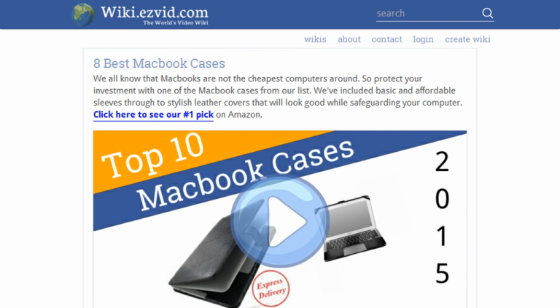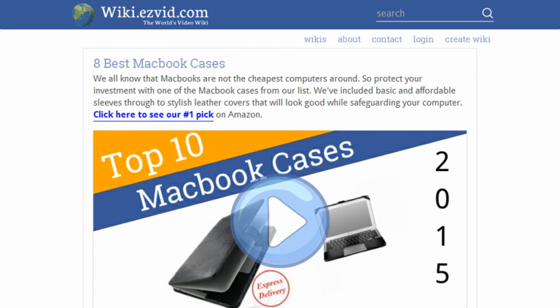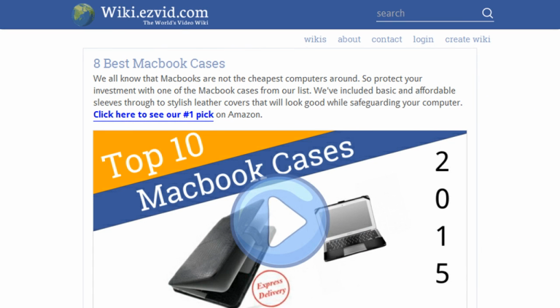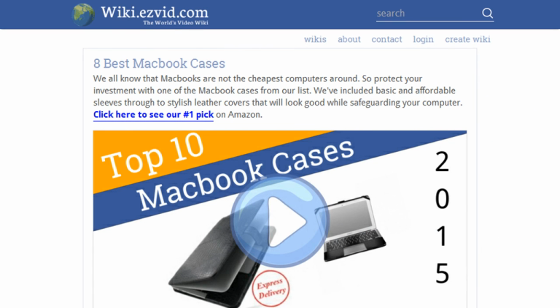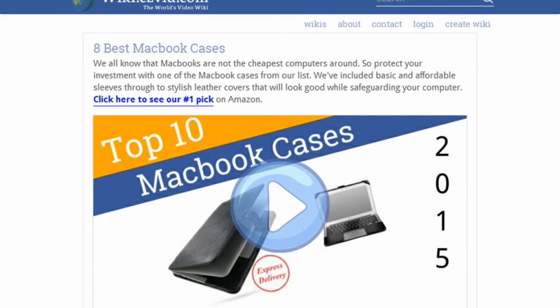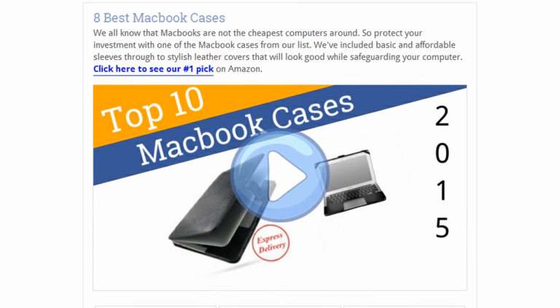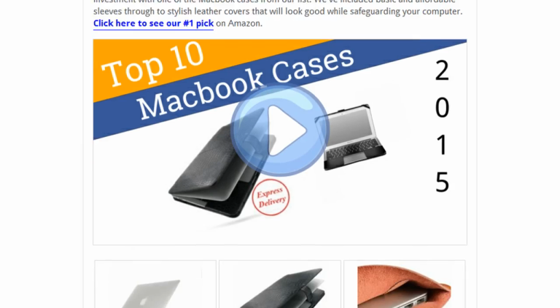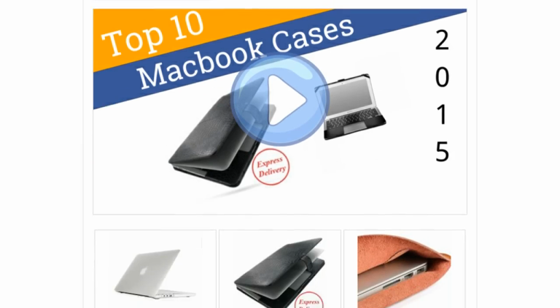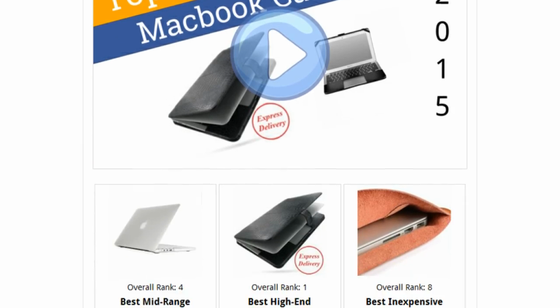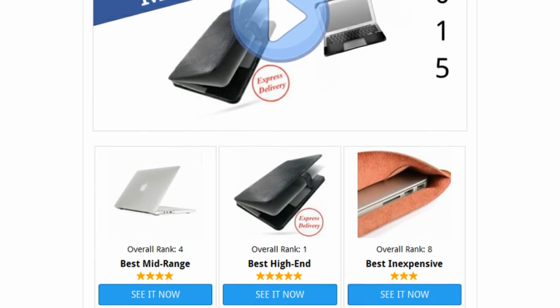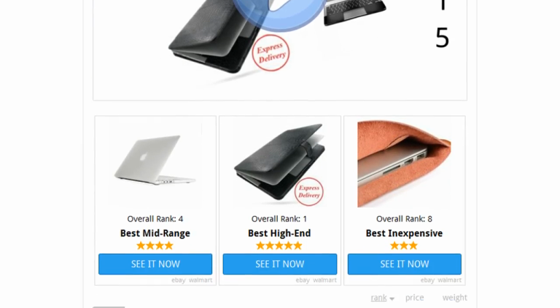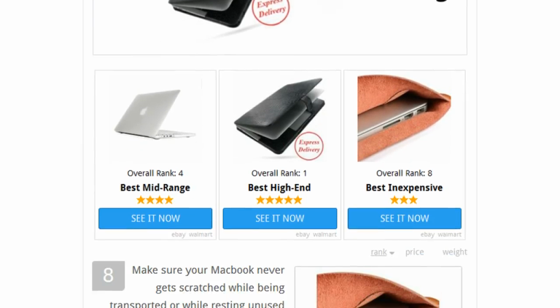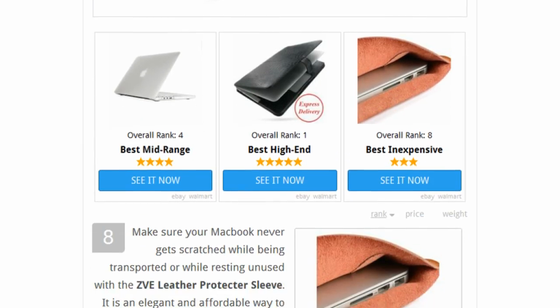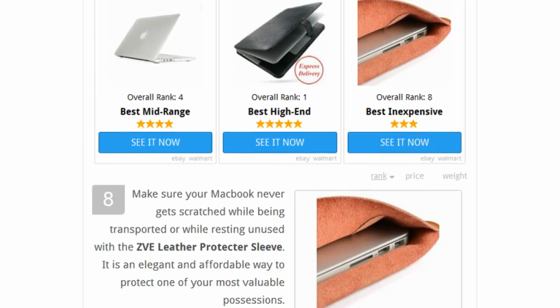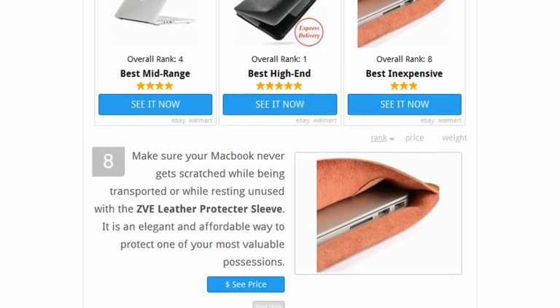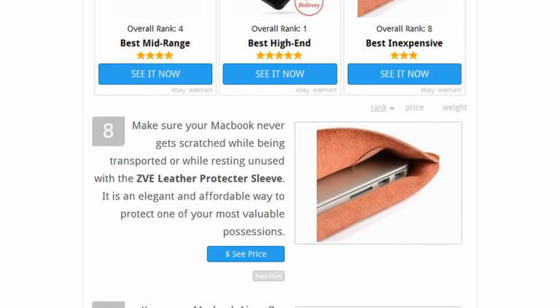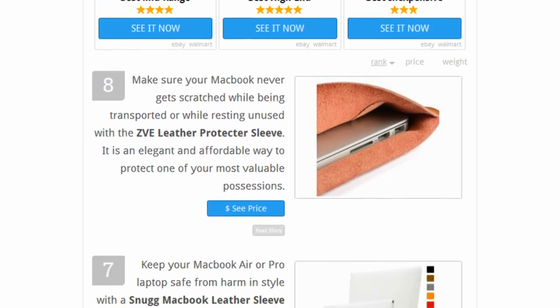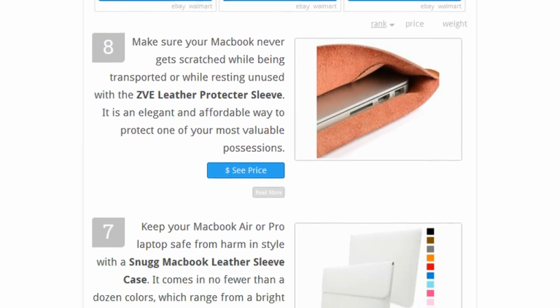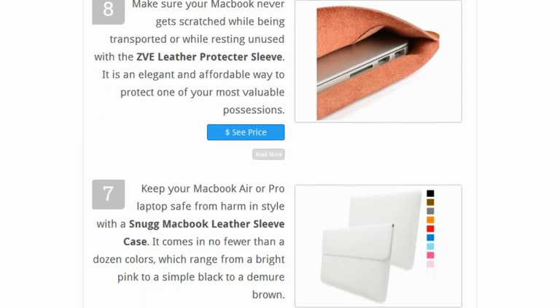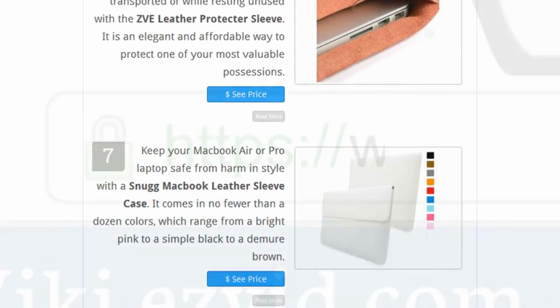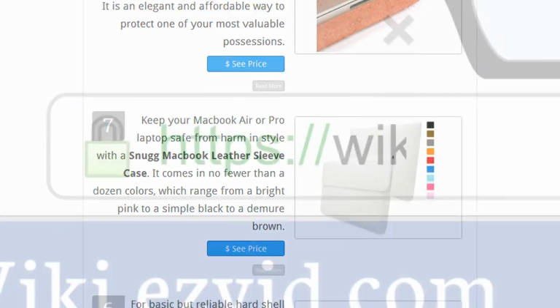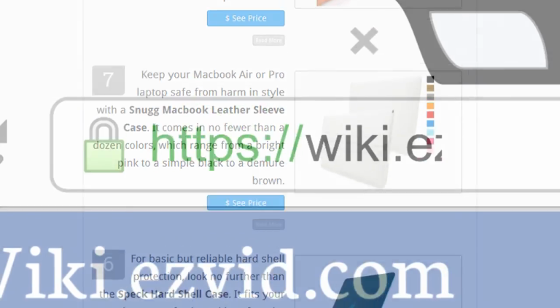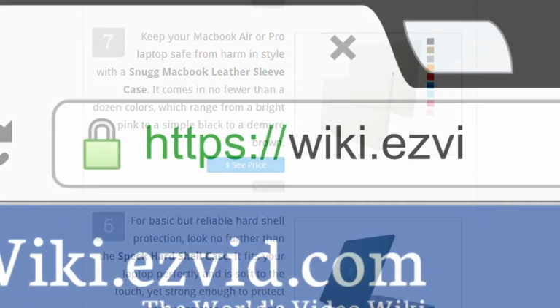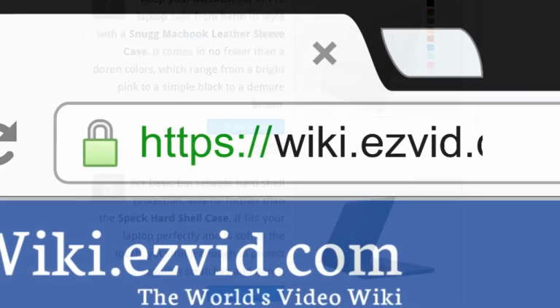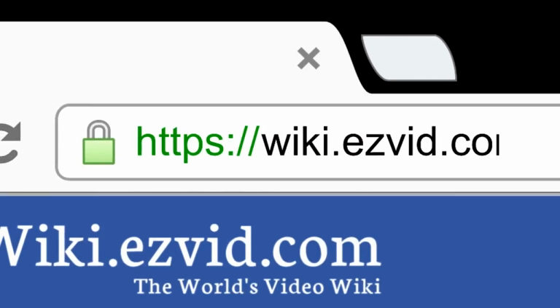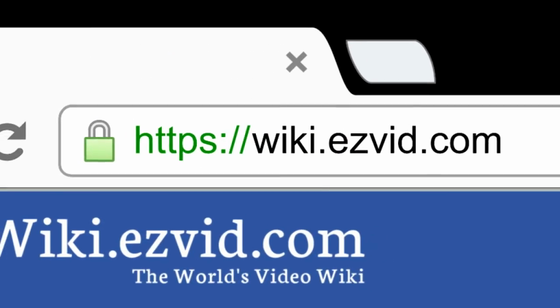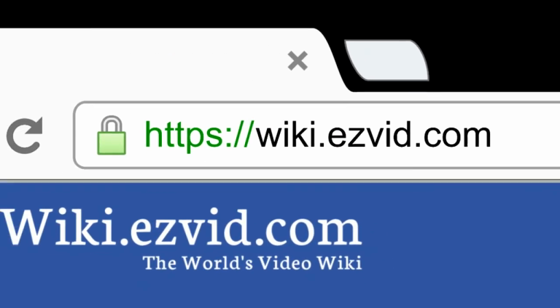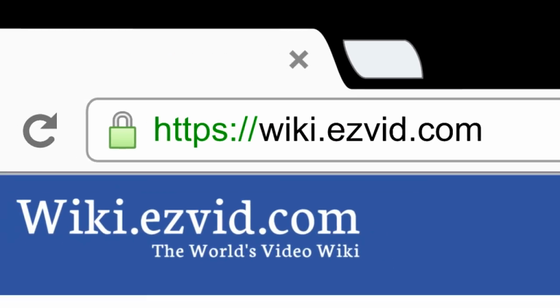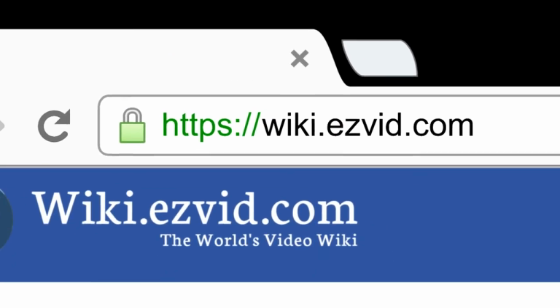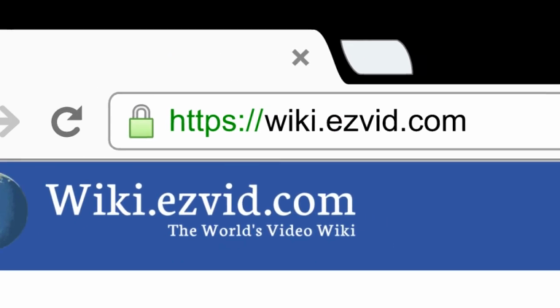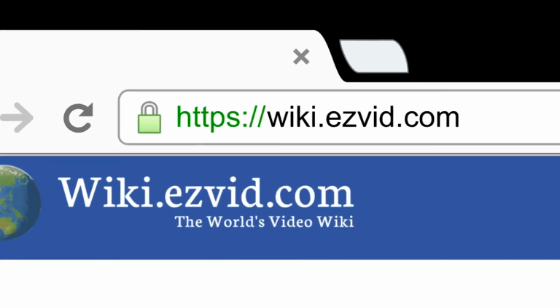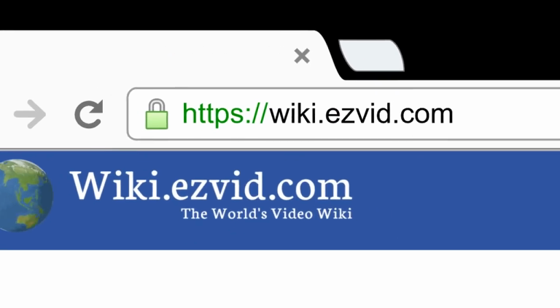To see all this stuff, go to wiki.easyvid.com and search for MacBook cases, or click beneath this video.